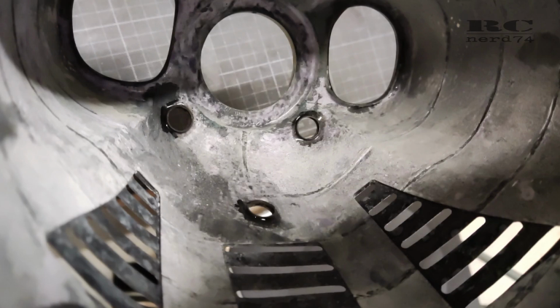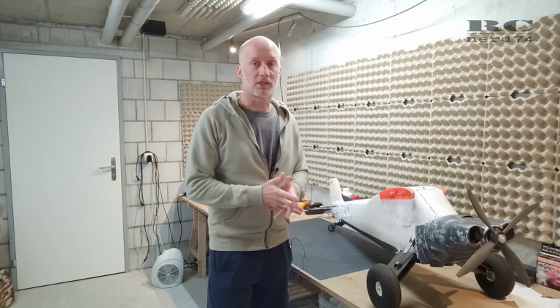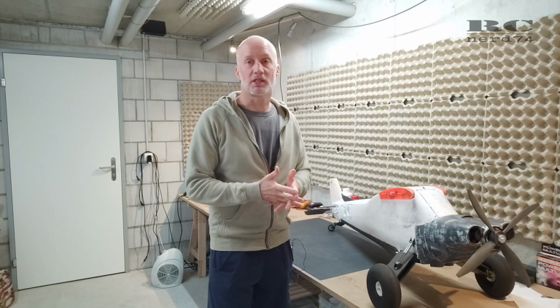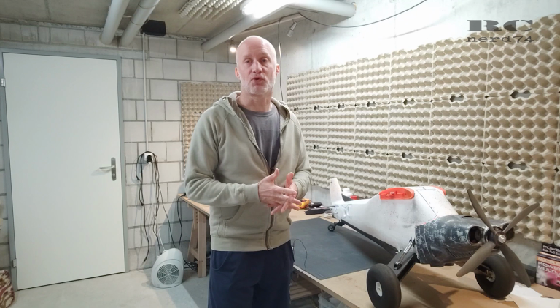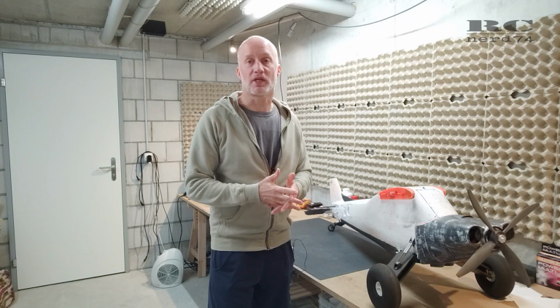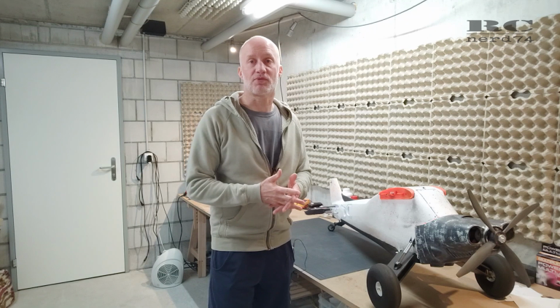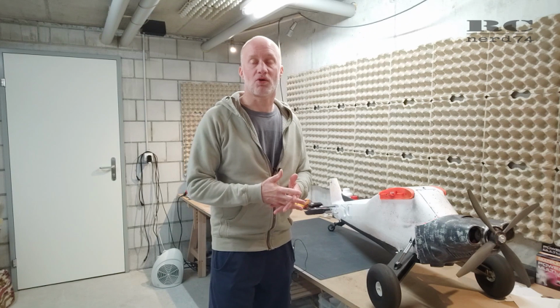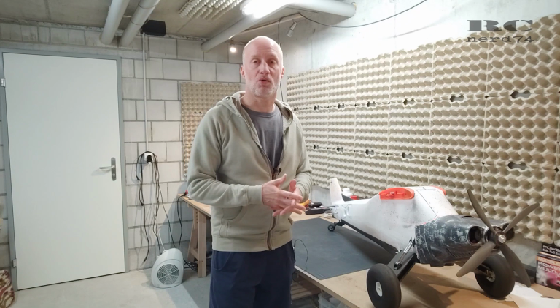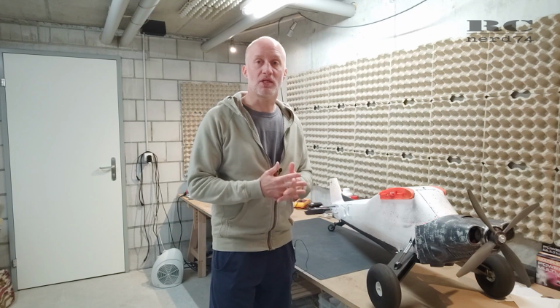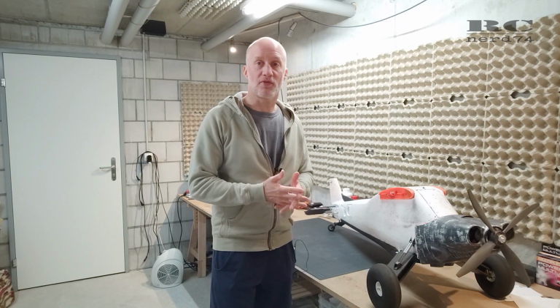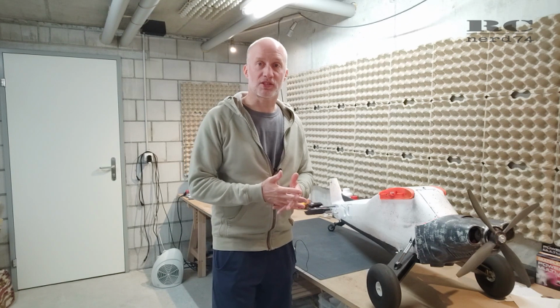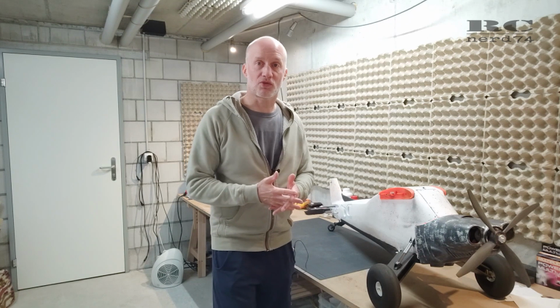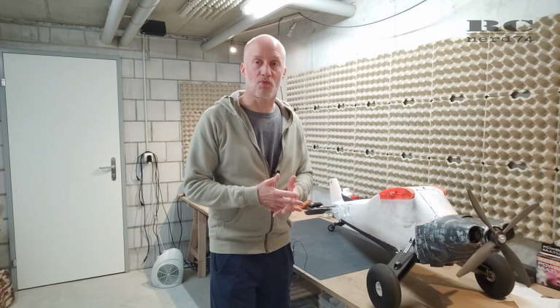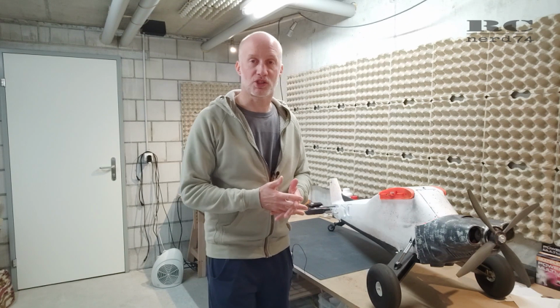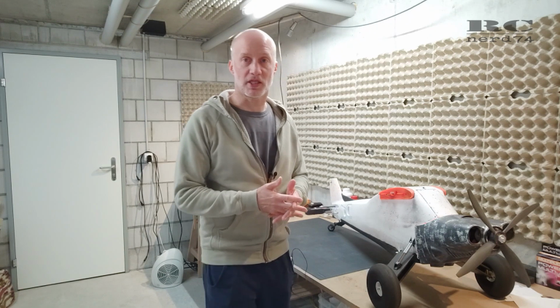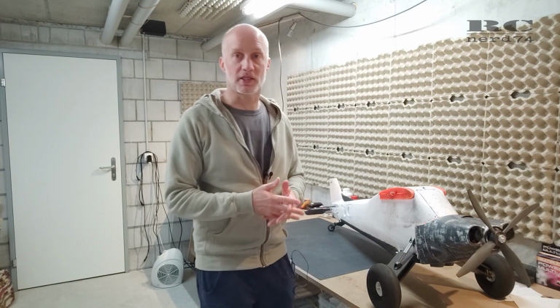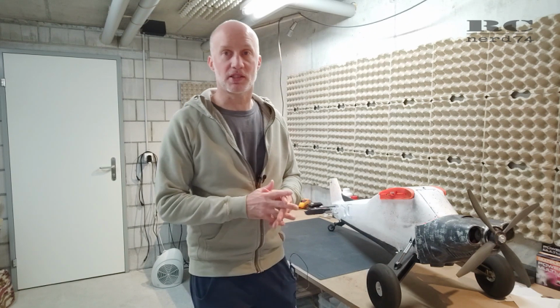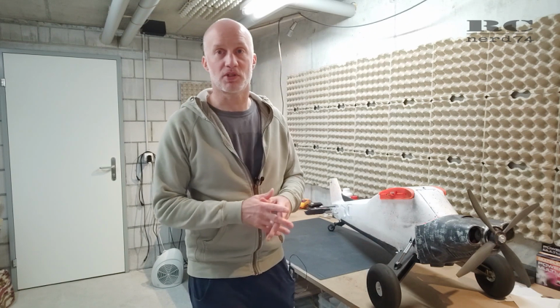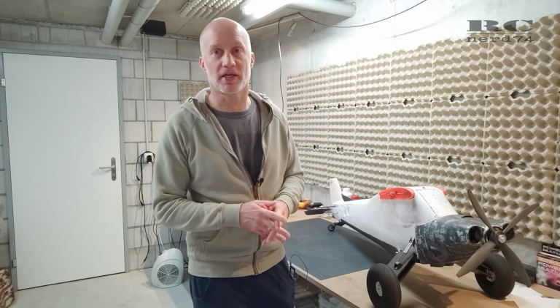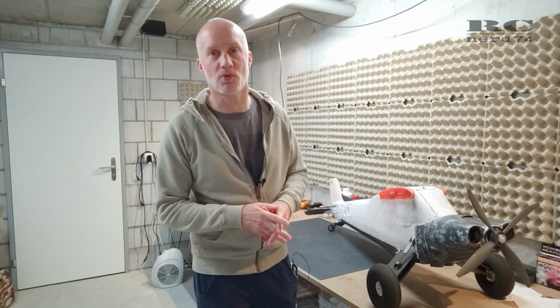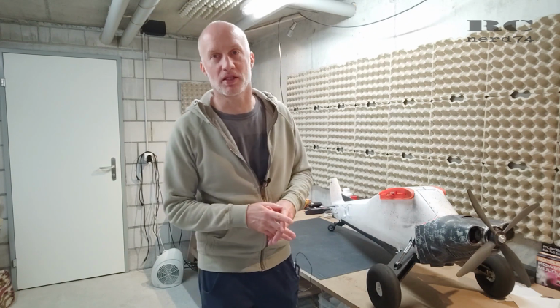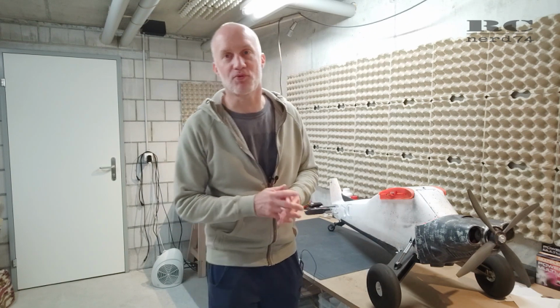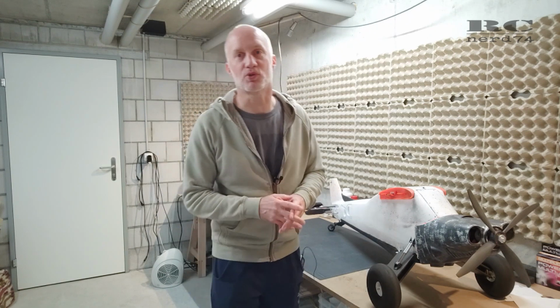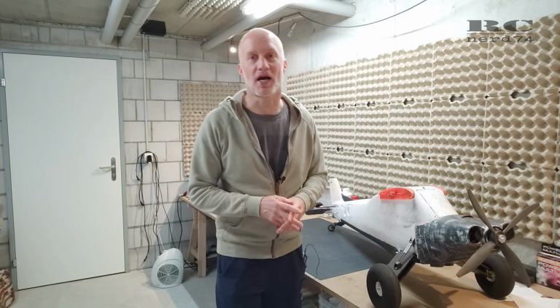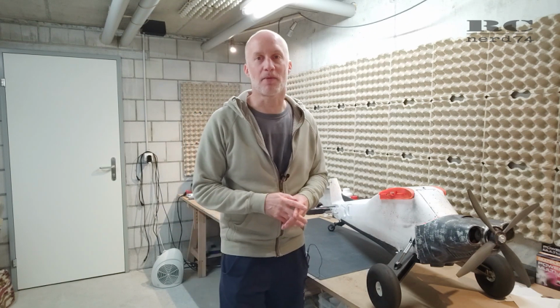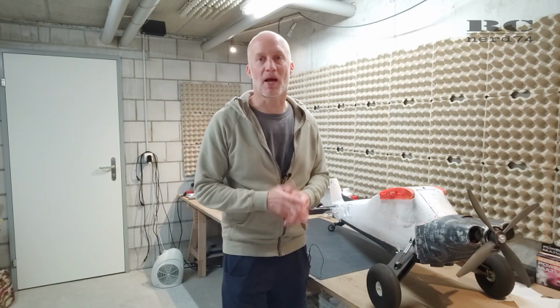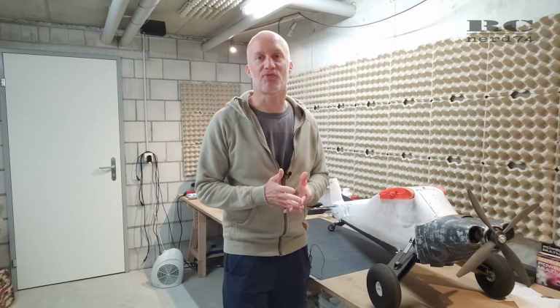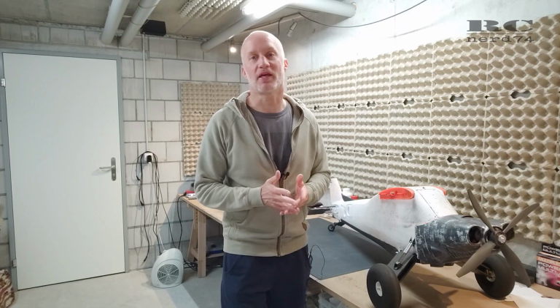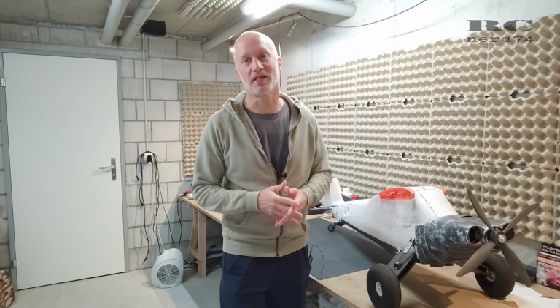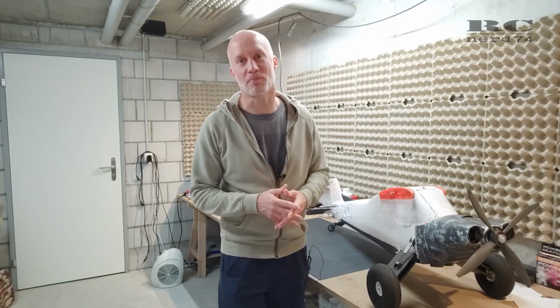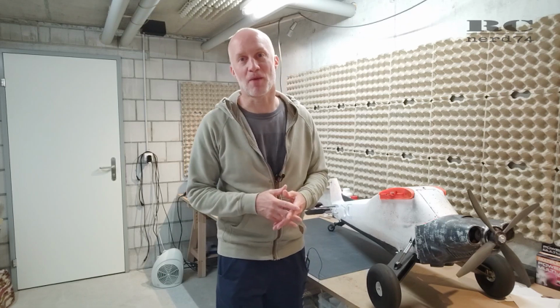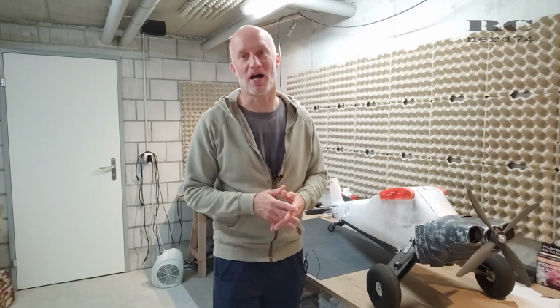This is it for today's video. Thanks a lot for watching, see you in the next one. Have a good time, happy flying, bye bye!